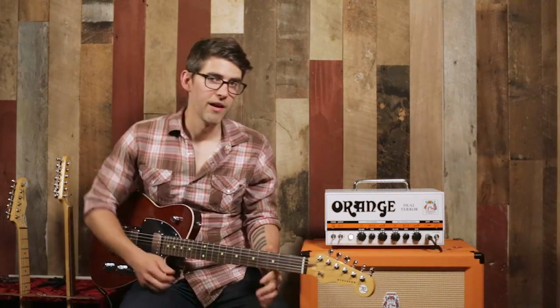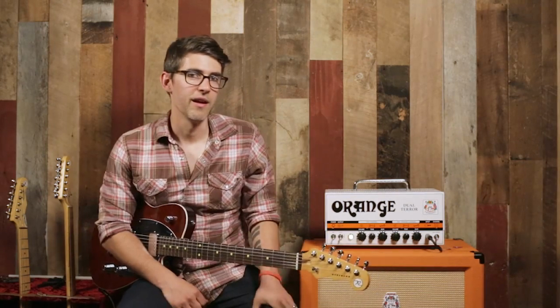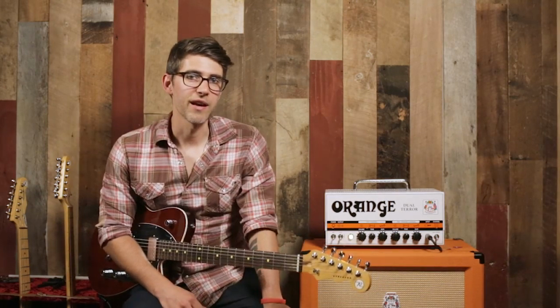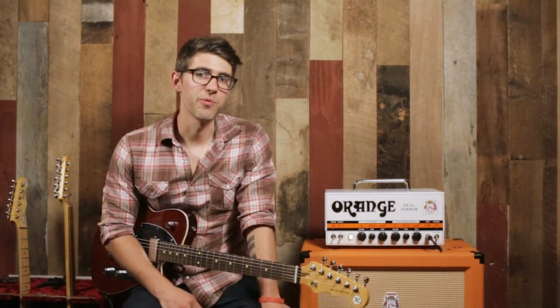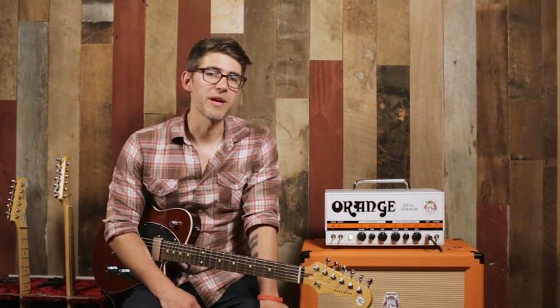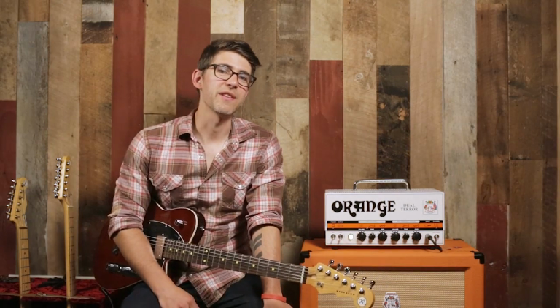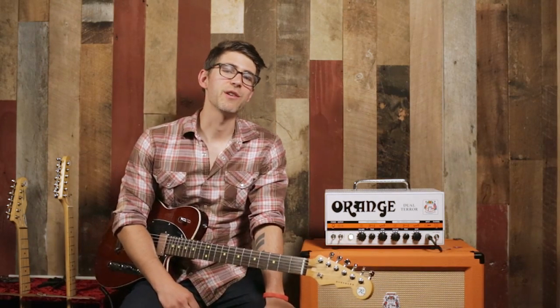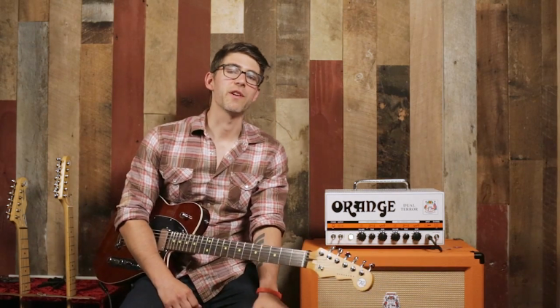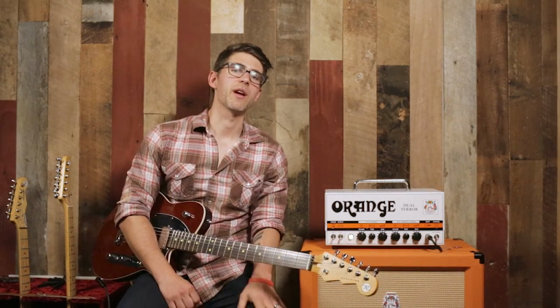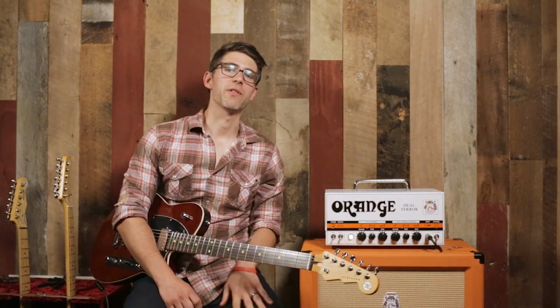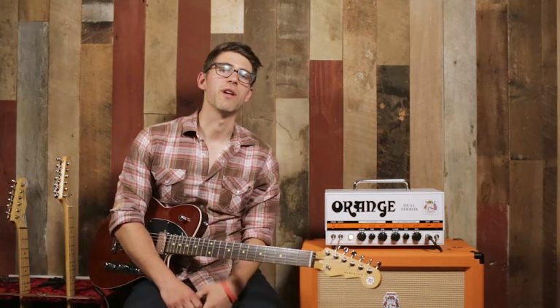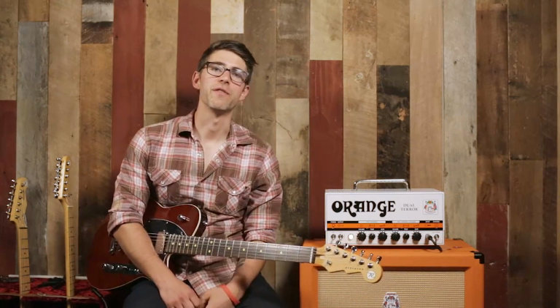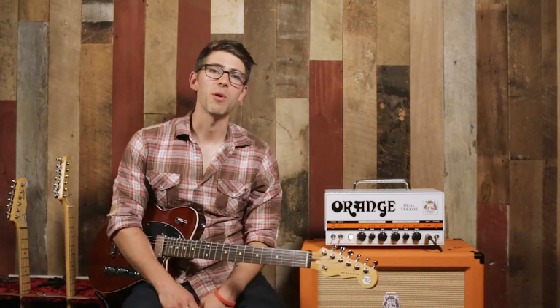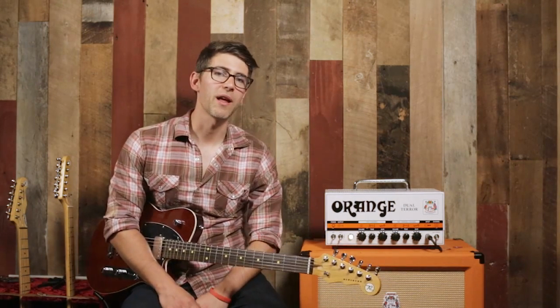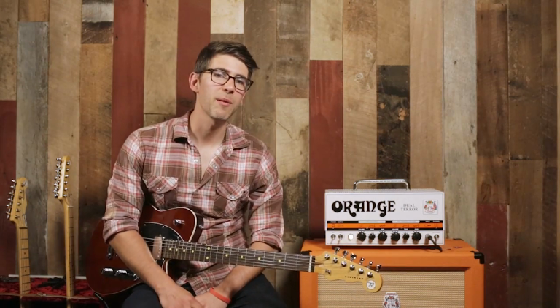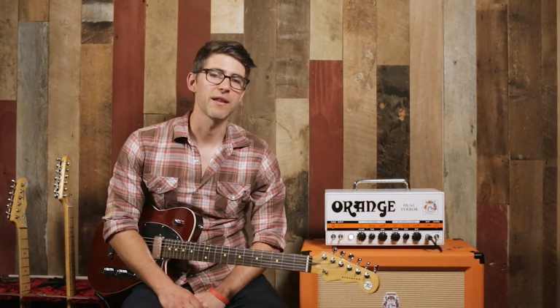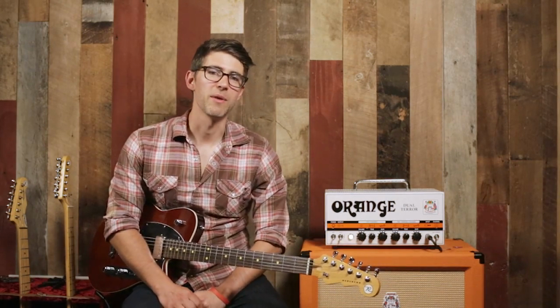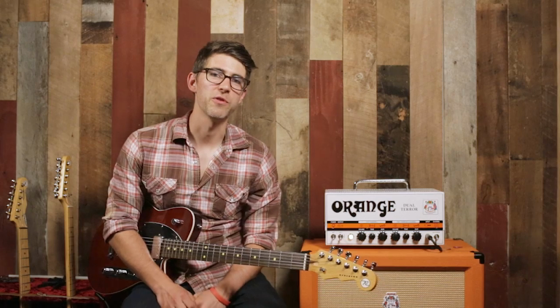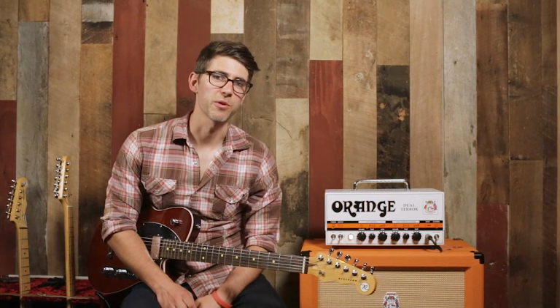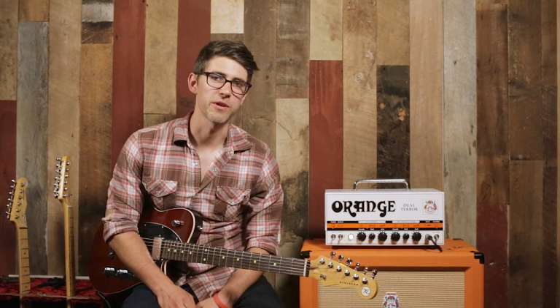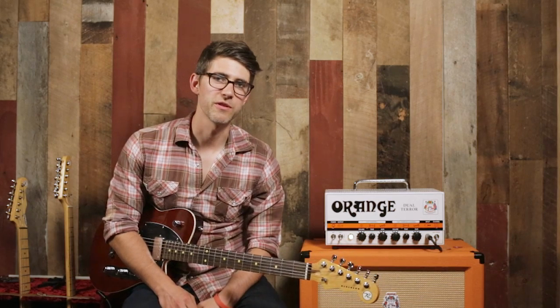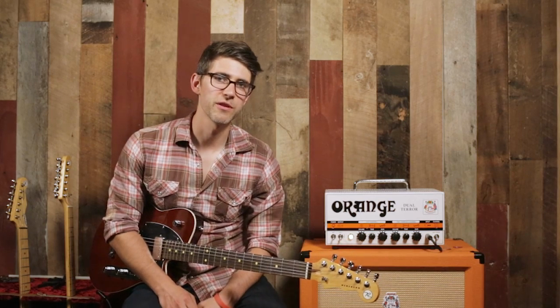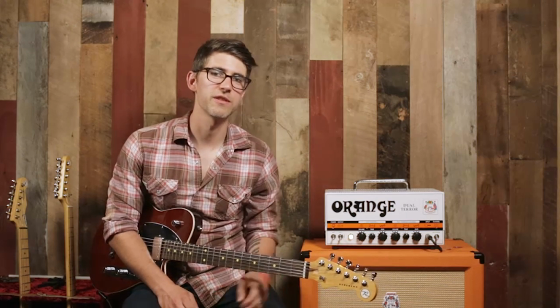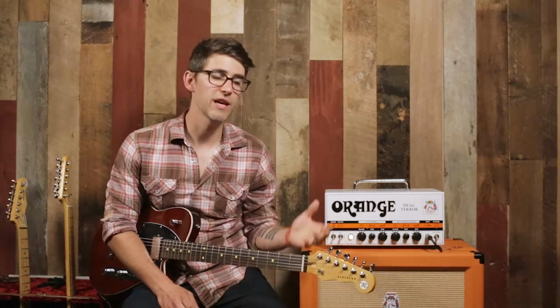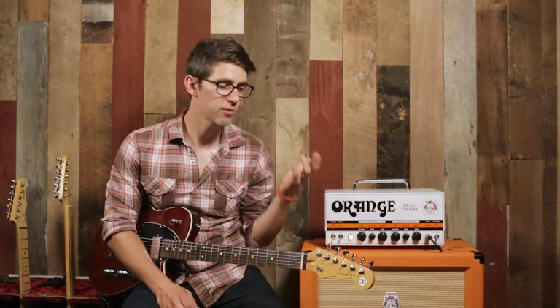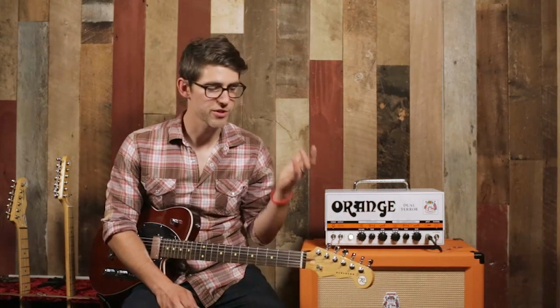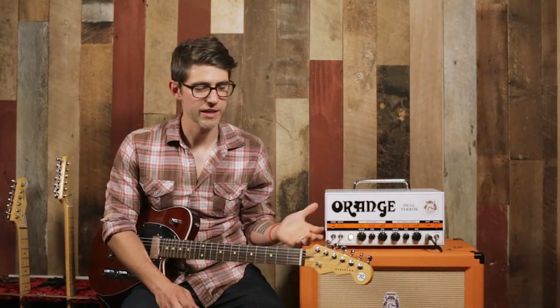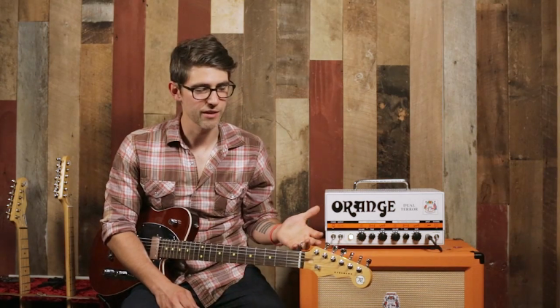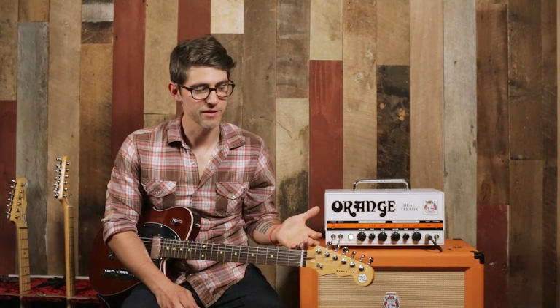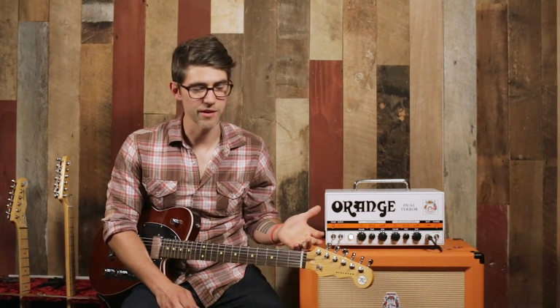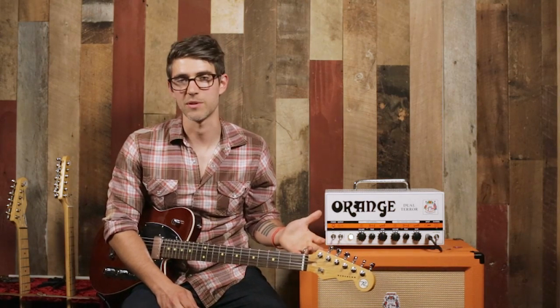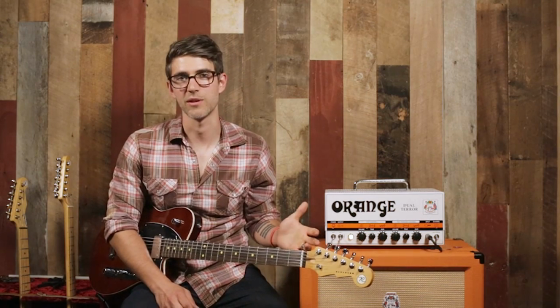Hey guys, Will Mason here for another episode of Demo Lab at the Mason Music Recording Studios. Today we are checking out this awesome guitar.